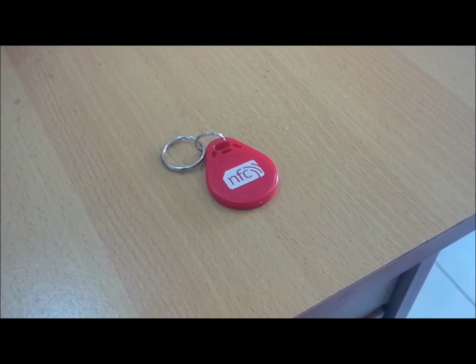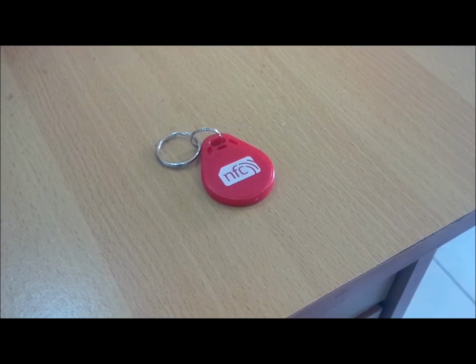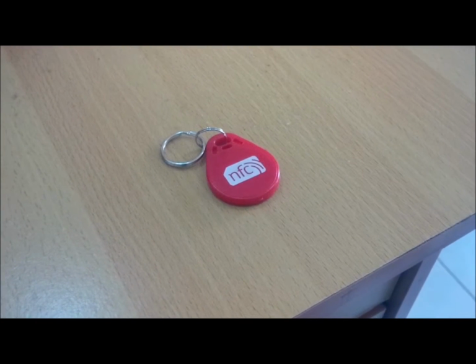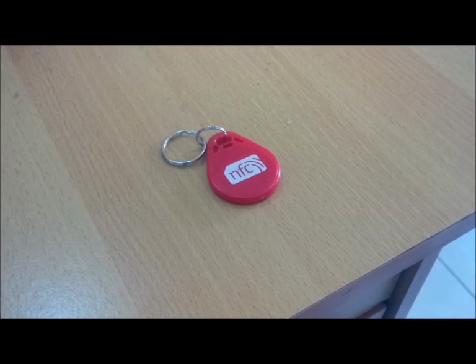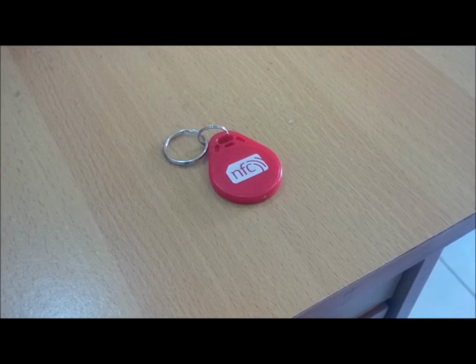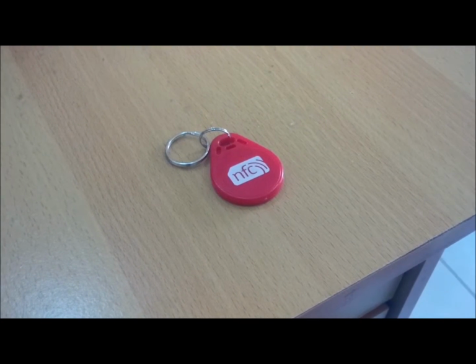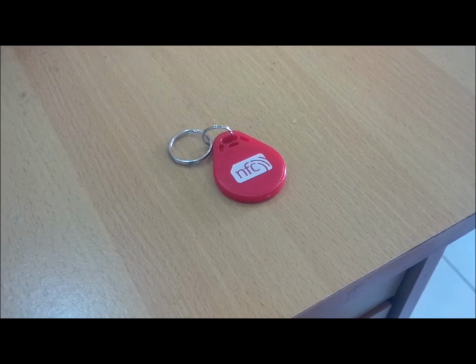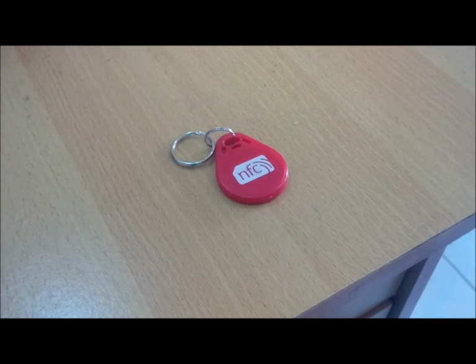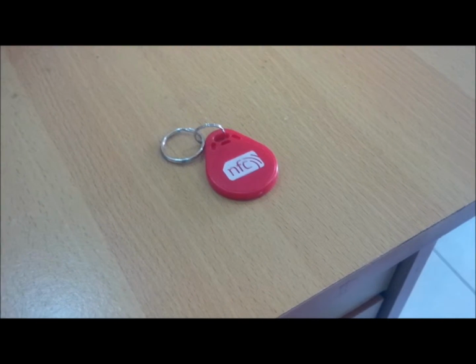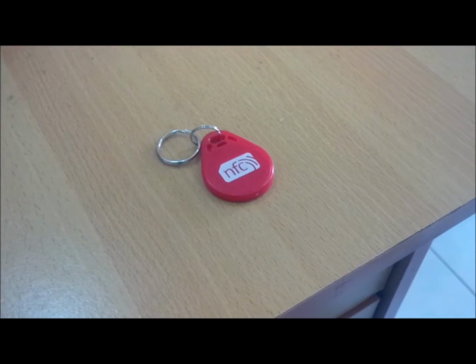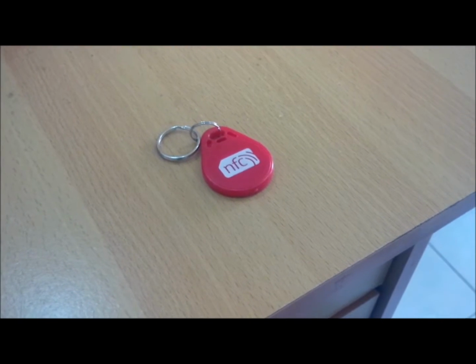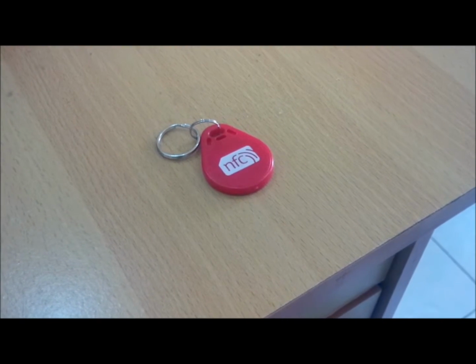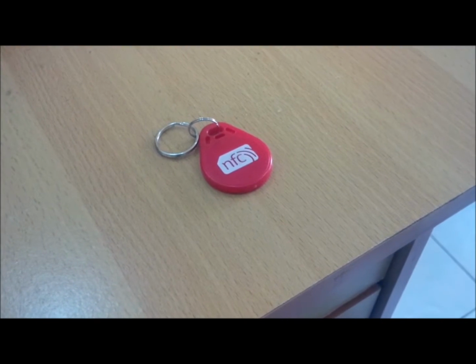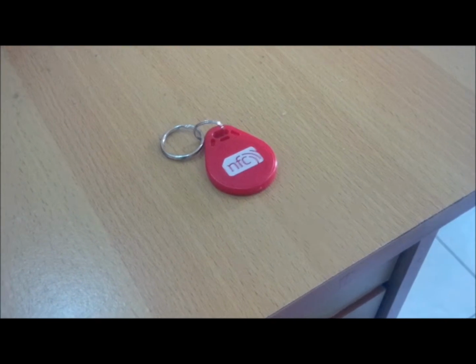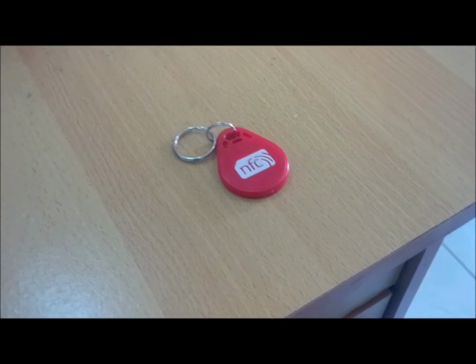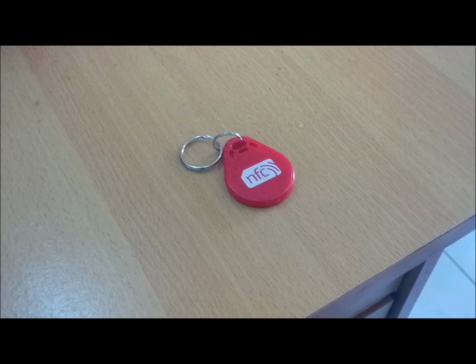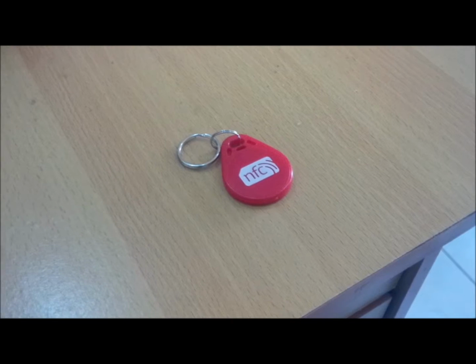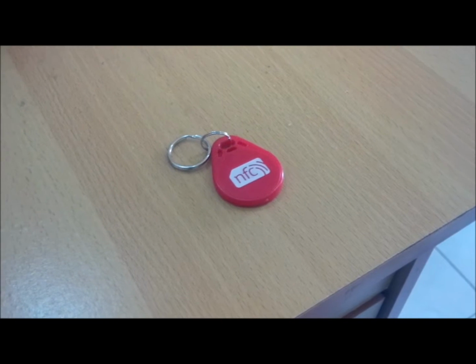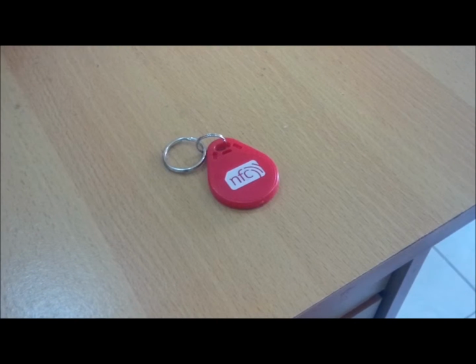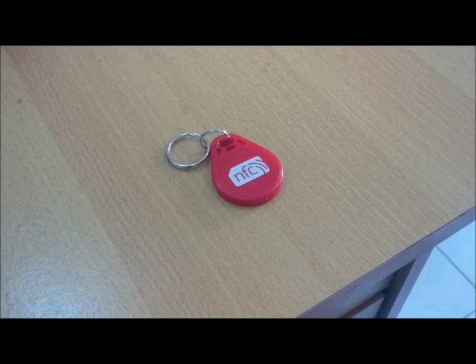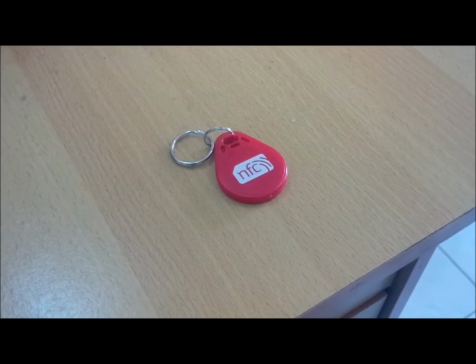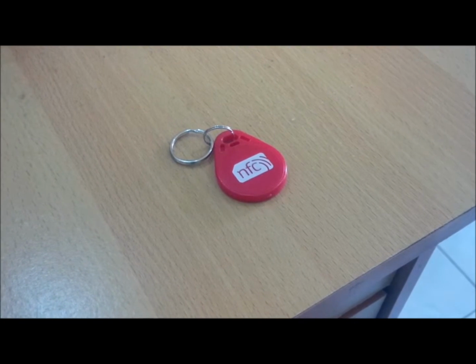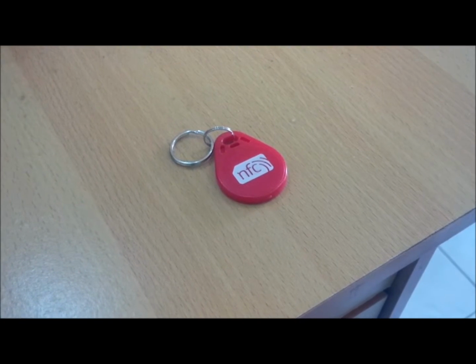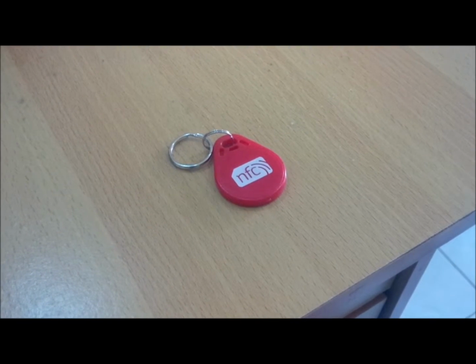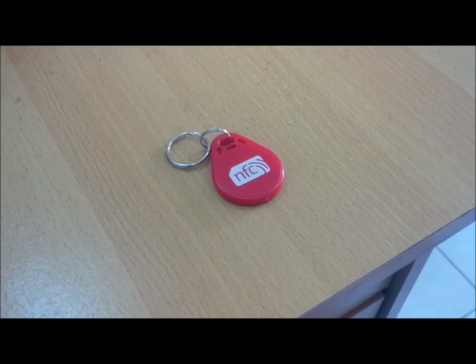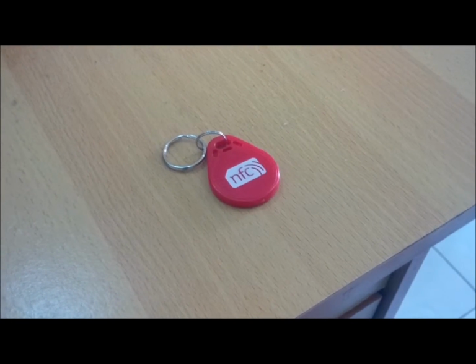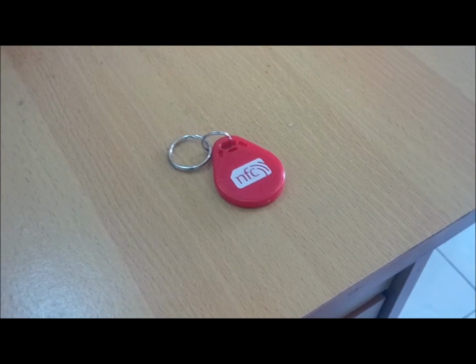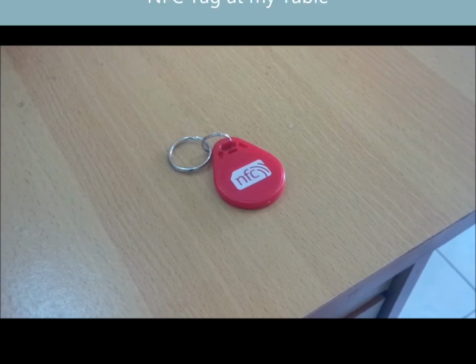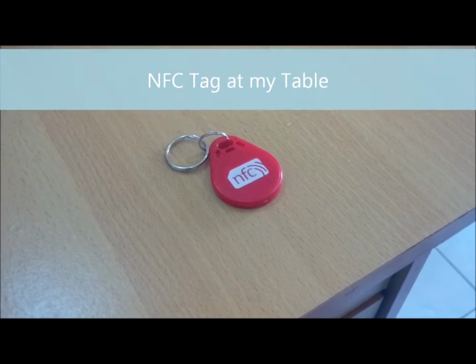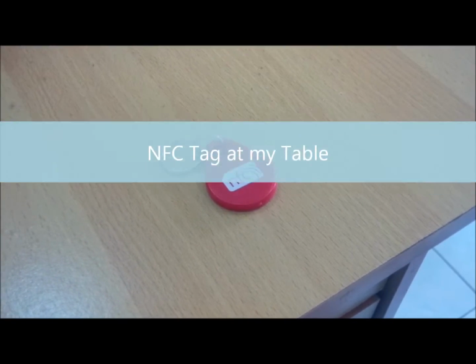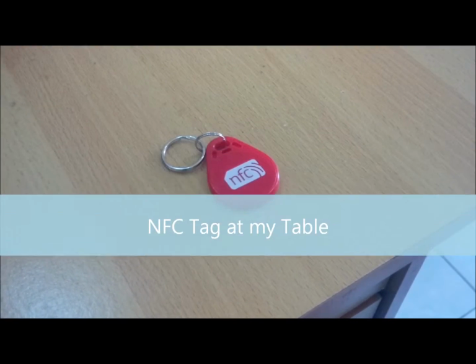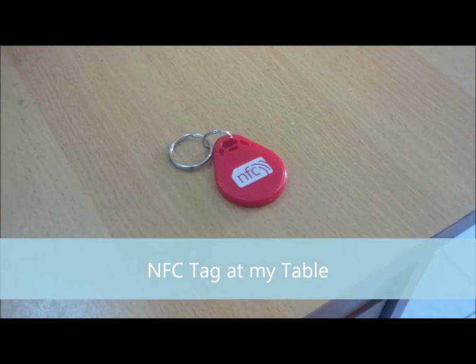Hello everybody, Michael Lee here from BBRI4U. Today I'm going to show you some practical usage of the NFC tag.